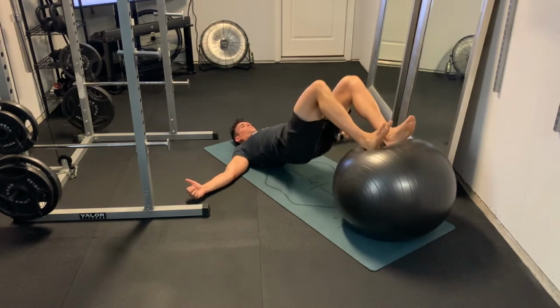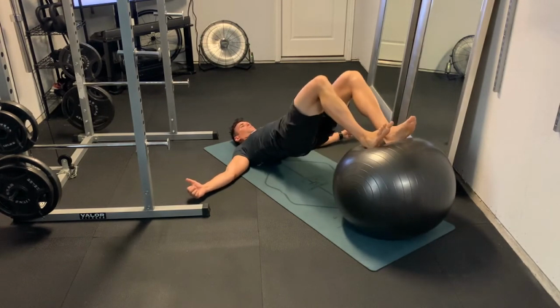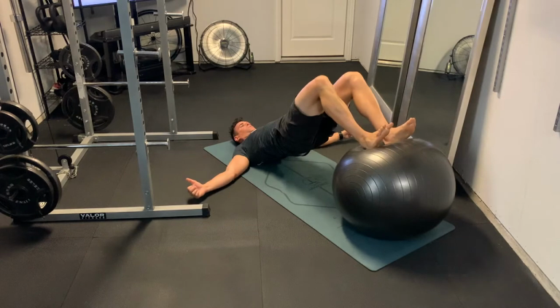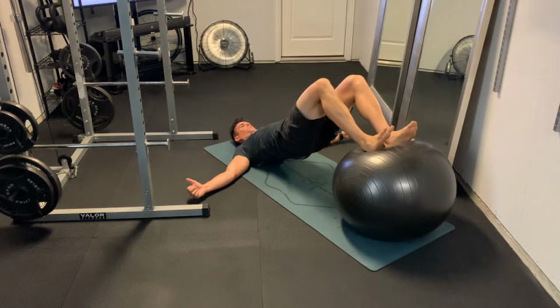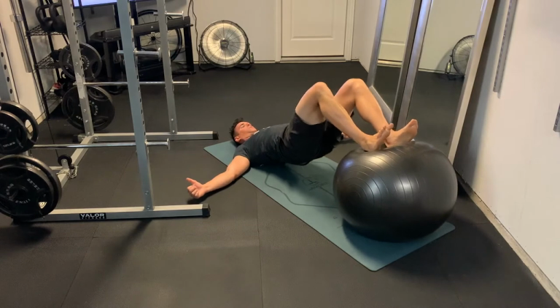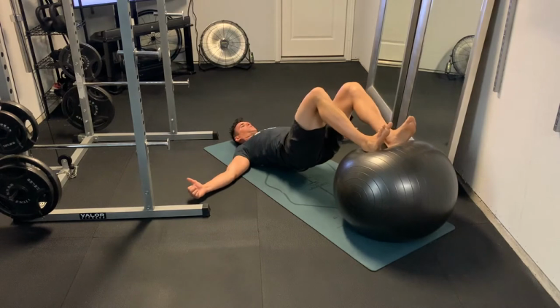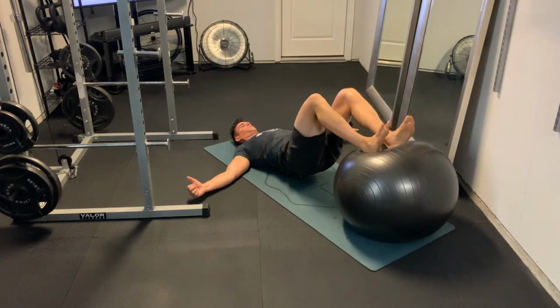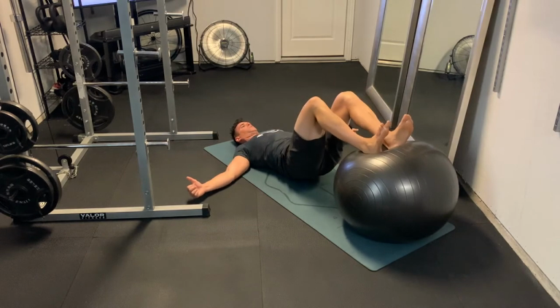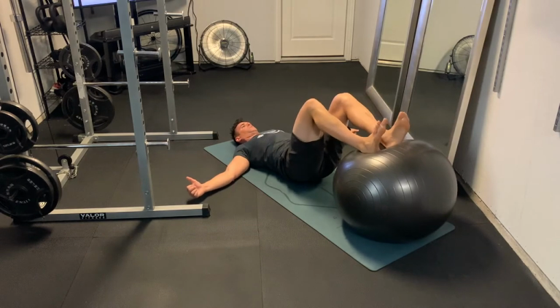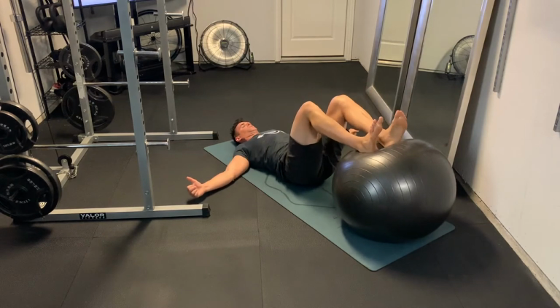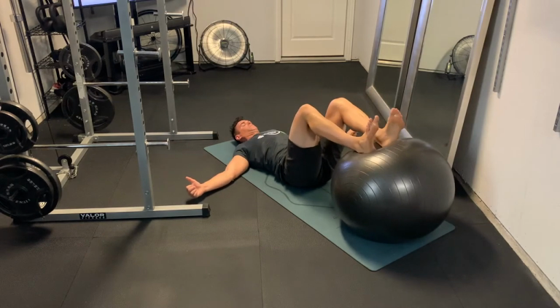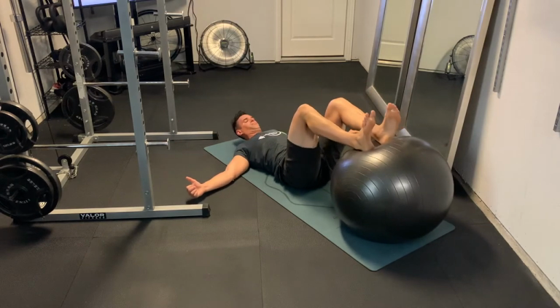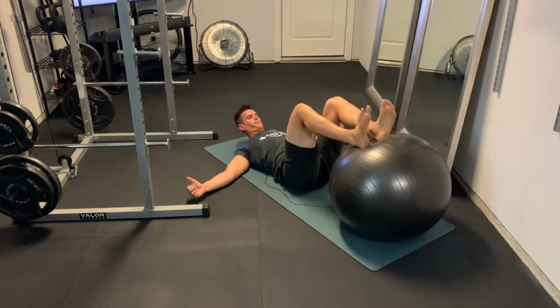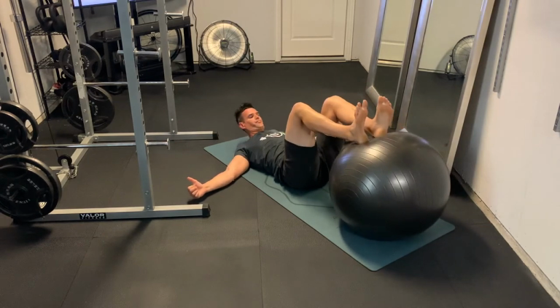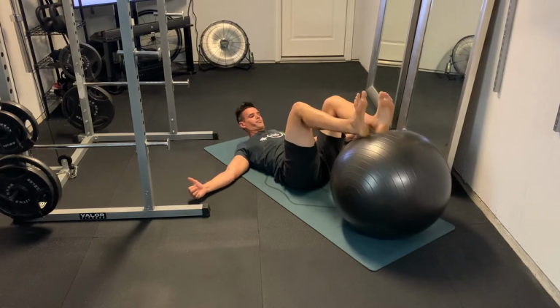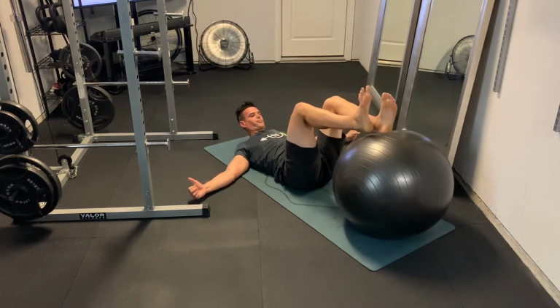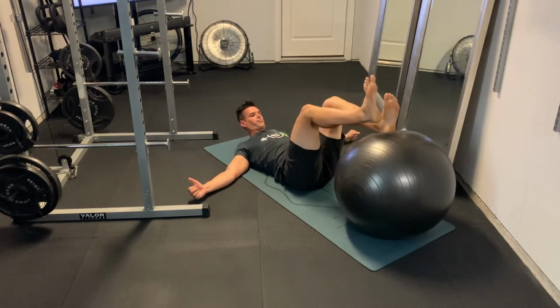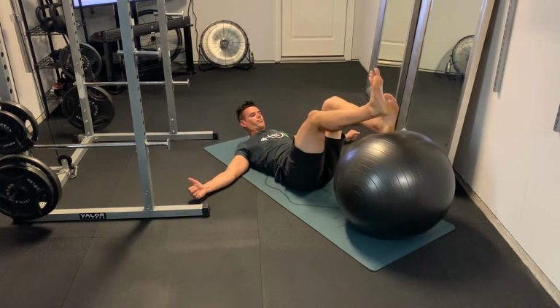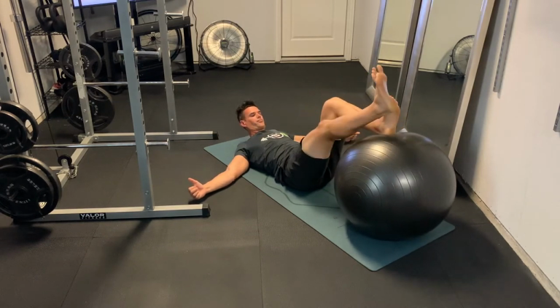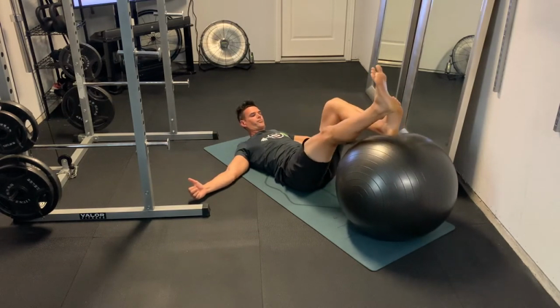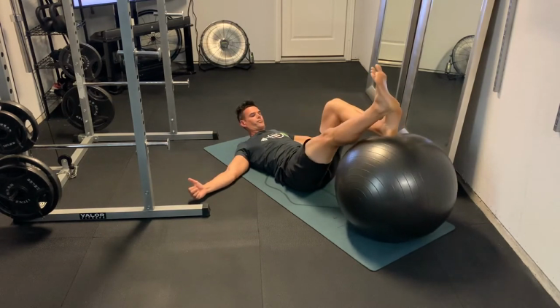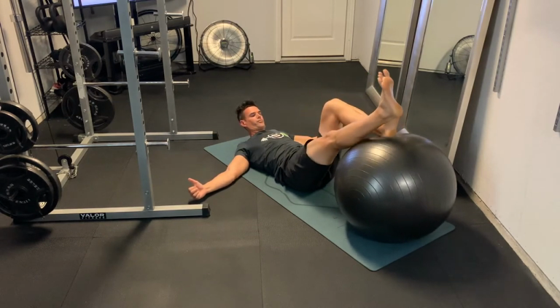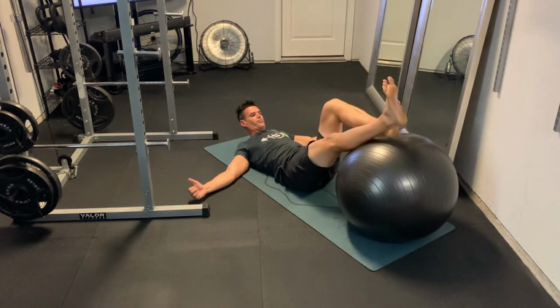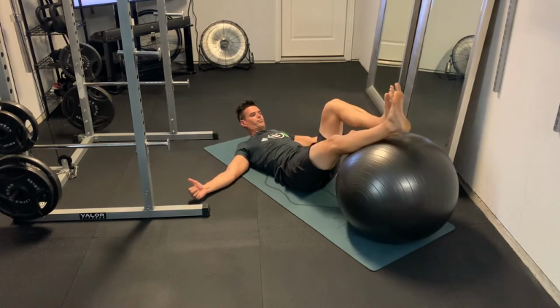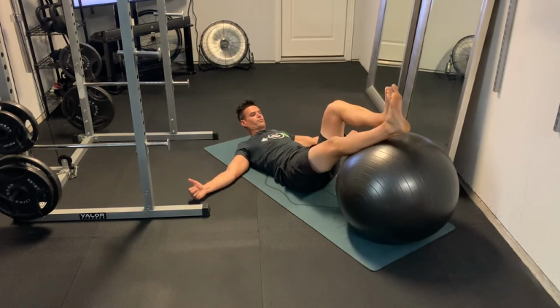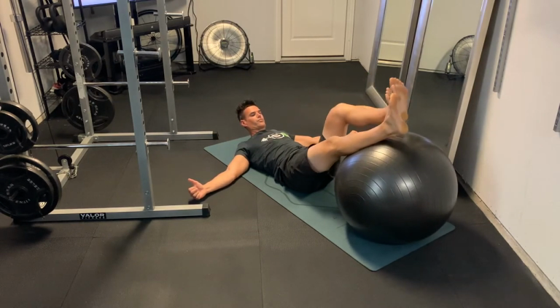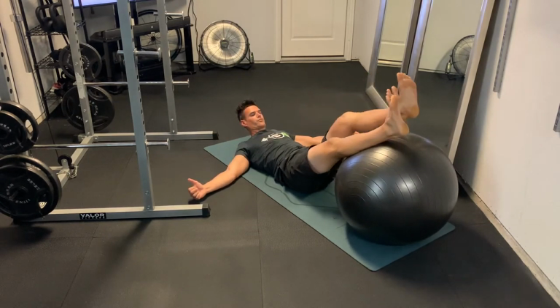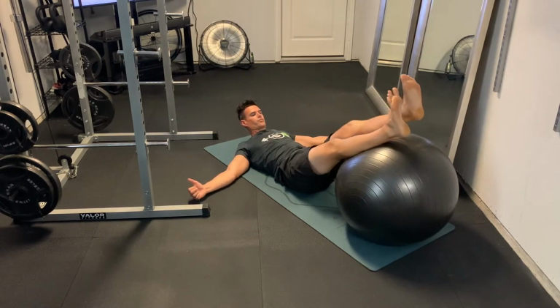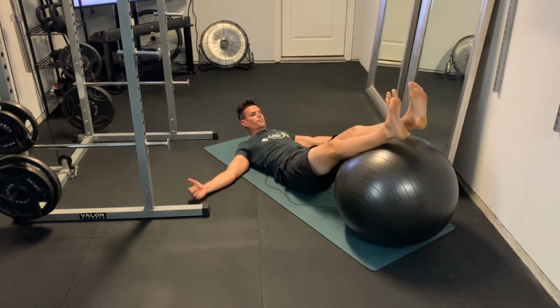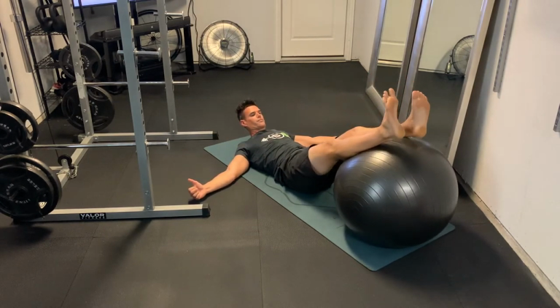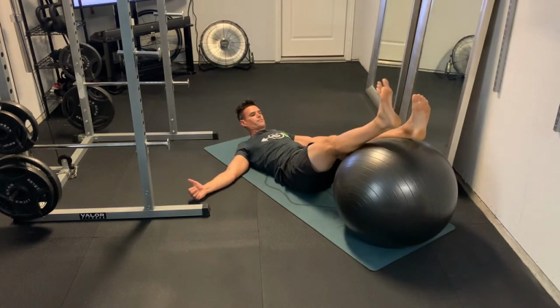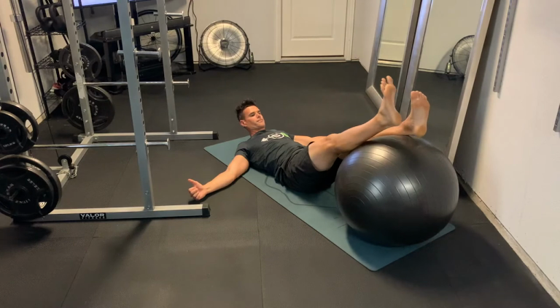Then lower all the way down, but try not to let those hips touch at the bottom. That's the hip raise.